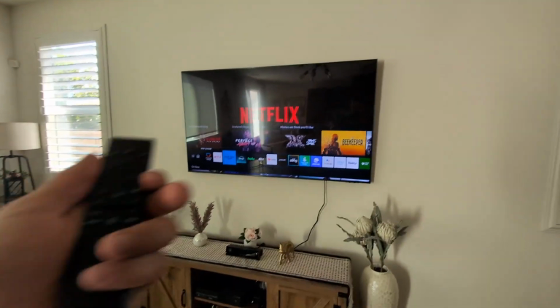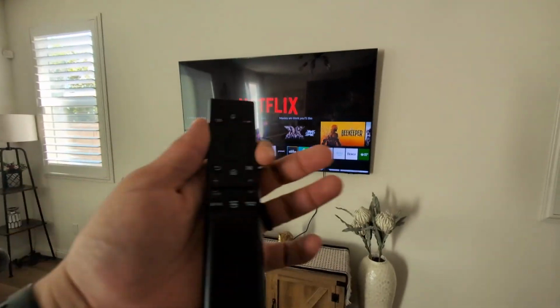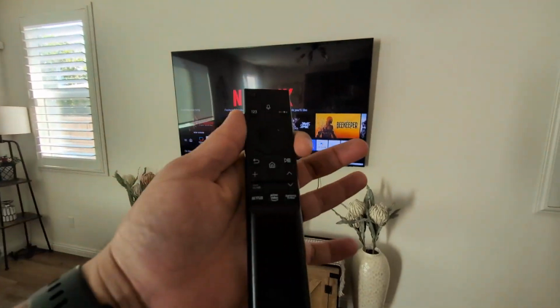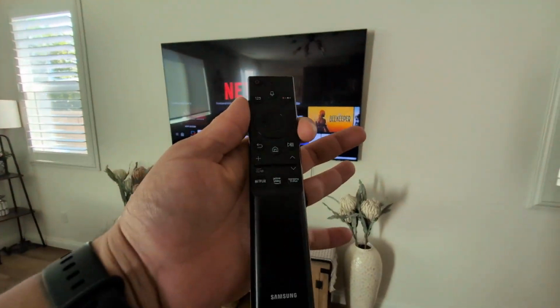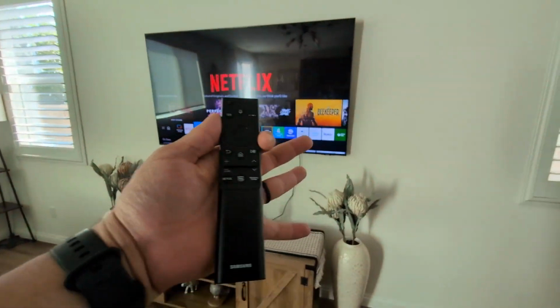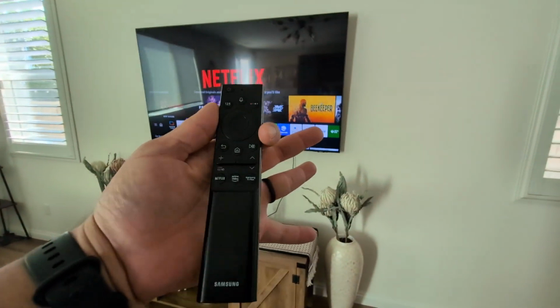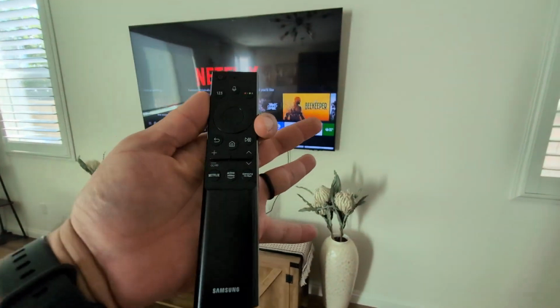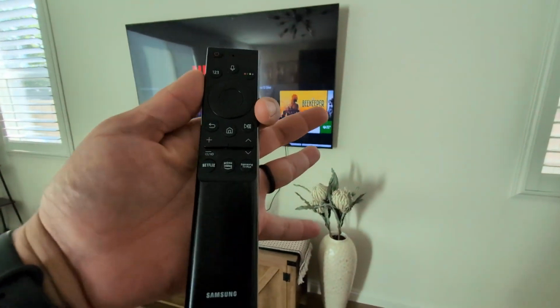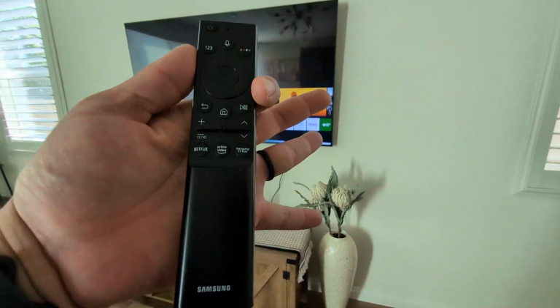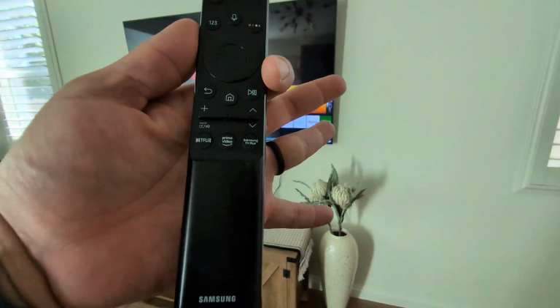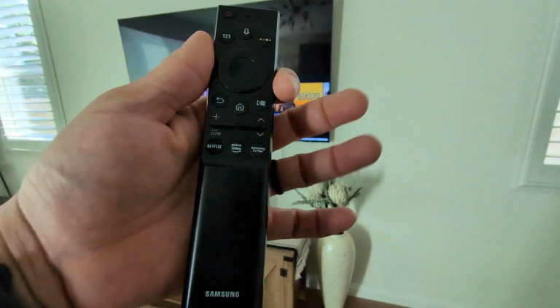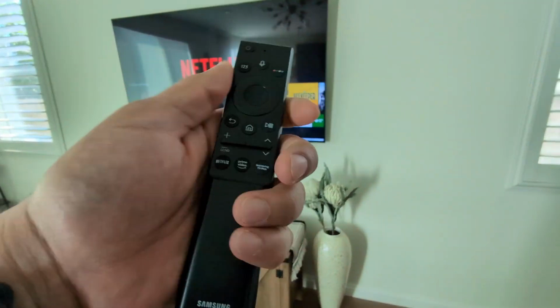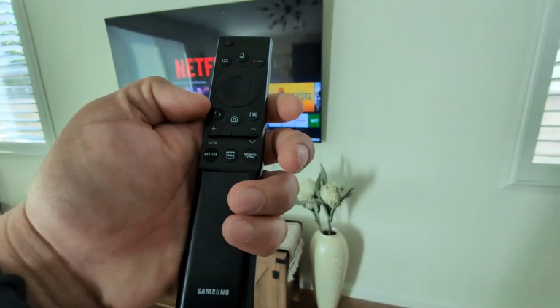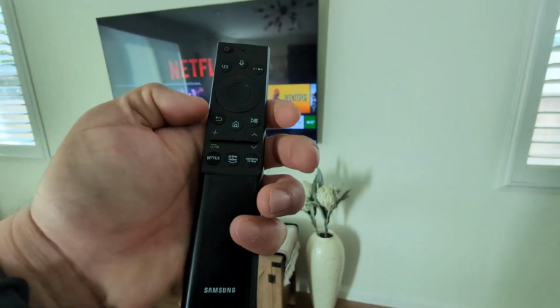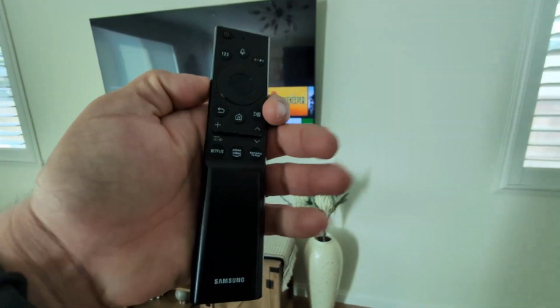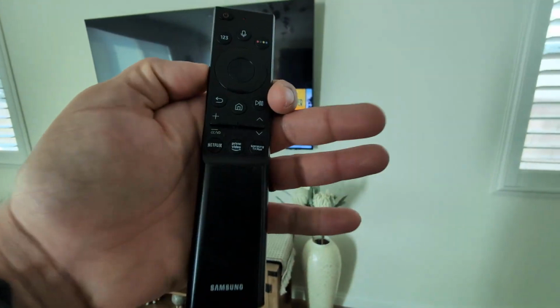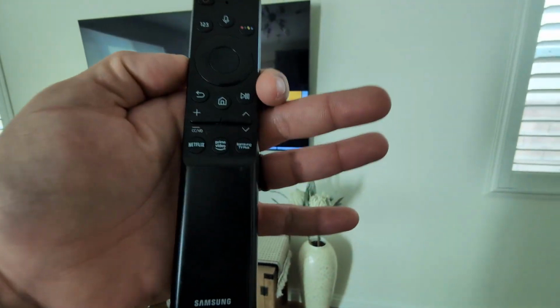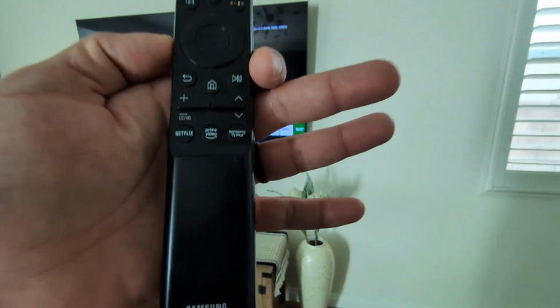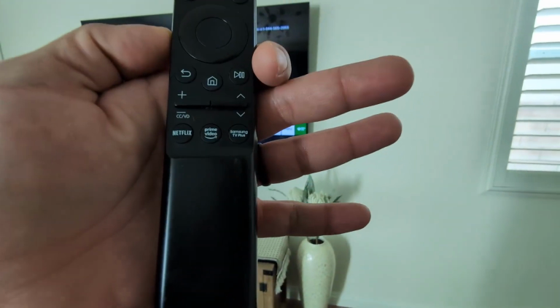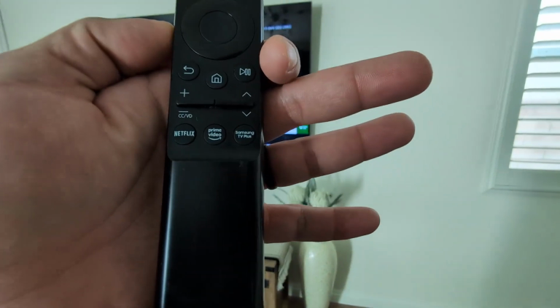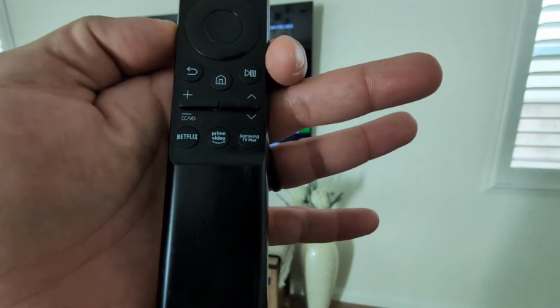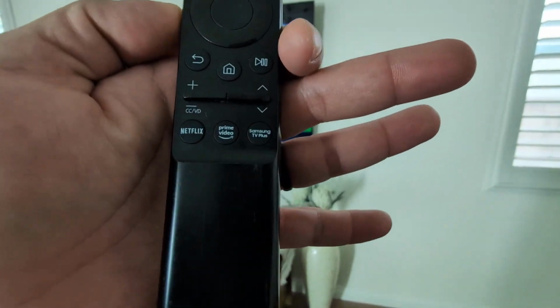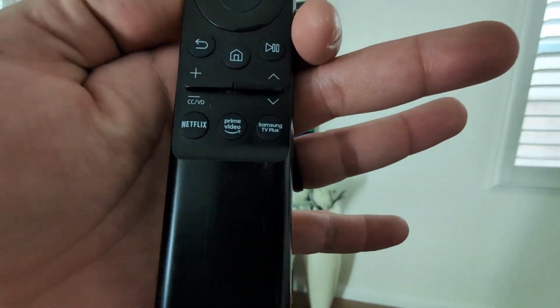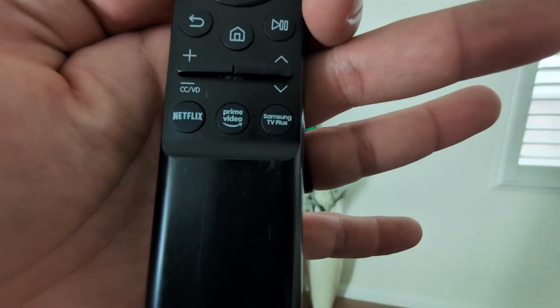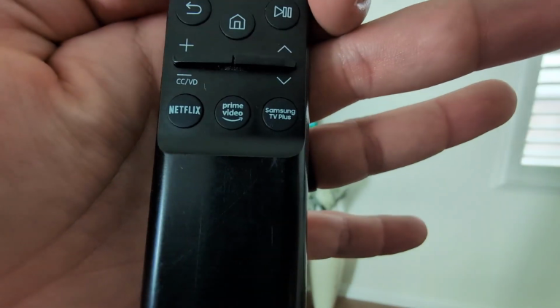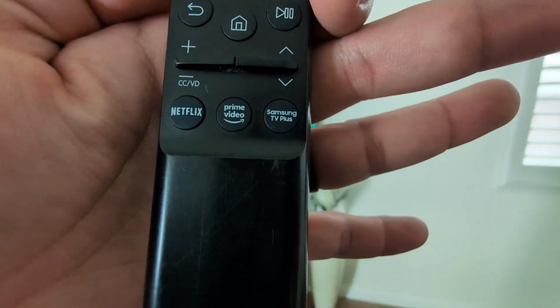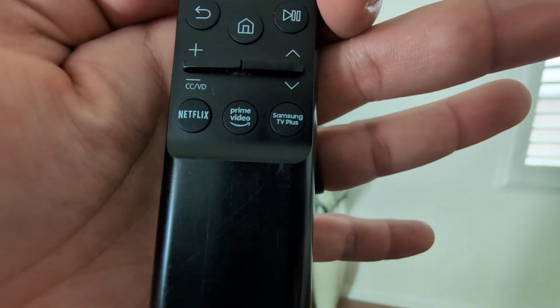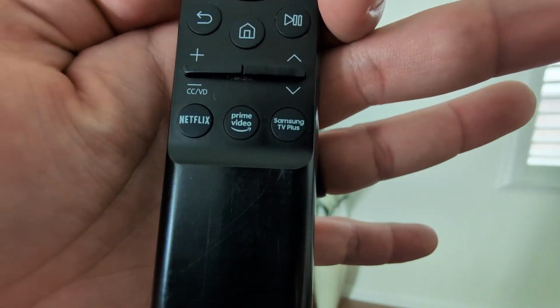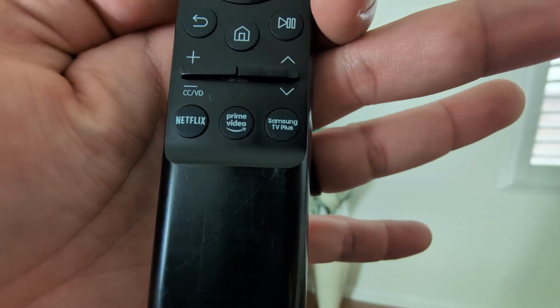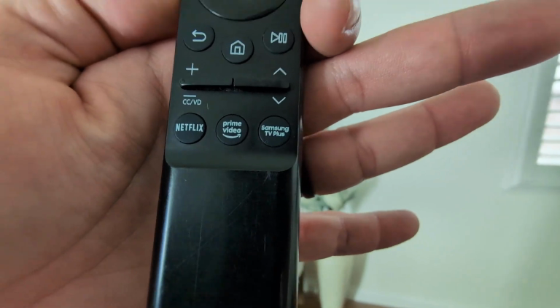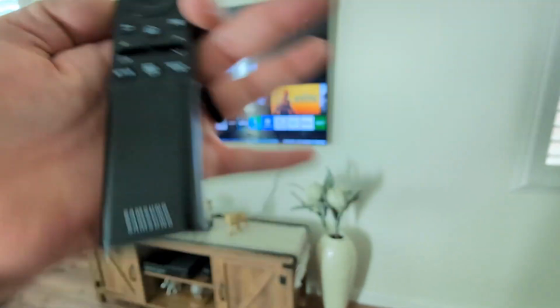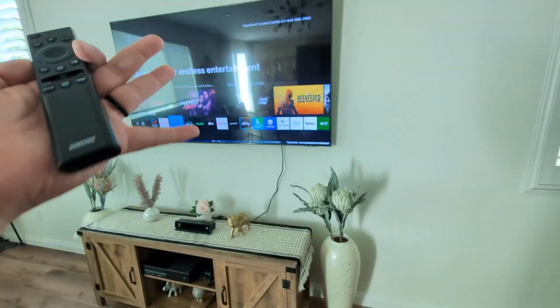You are going to get this remote as well. This remote does have some preset buttons if you want to just skip to Netflix, Prime Video, or Samsung TV.